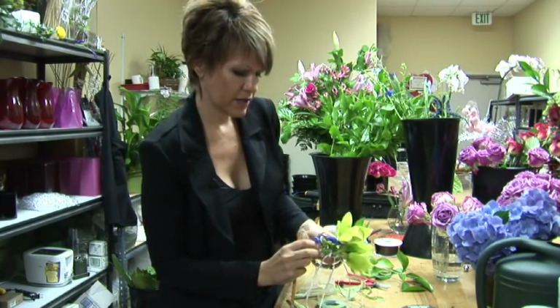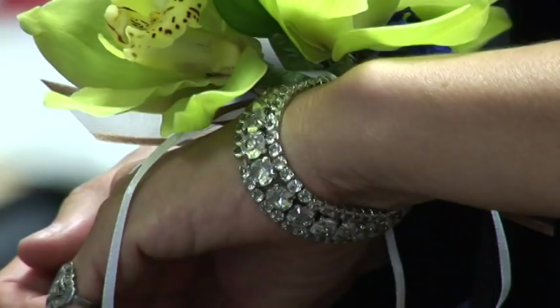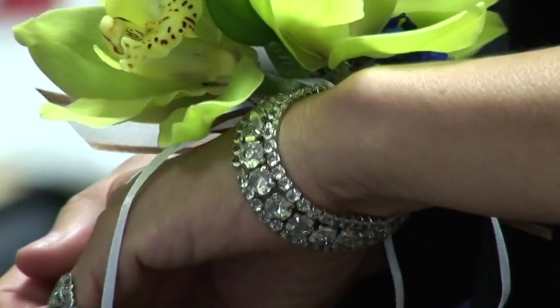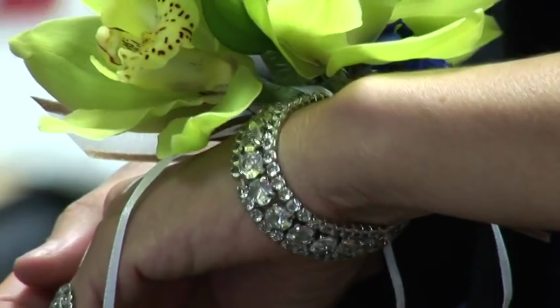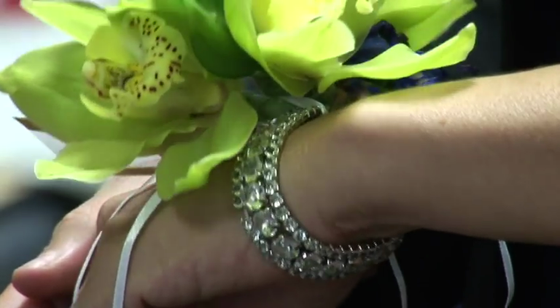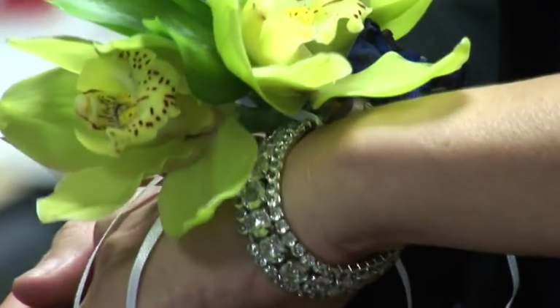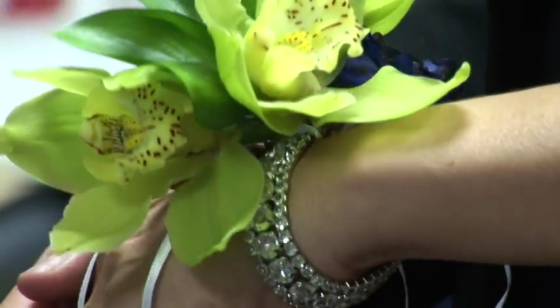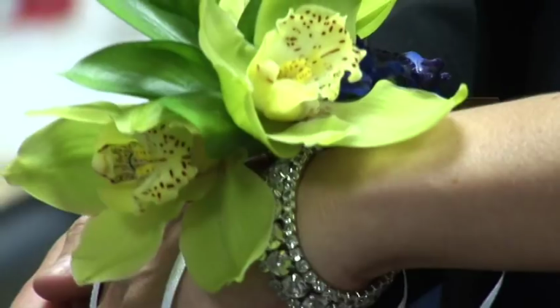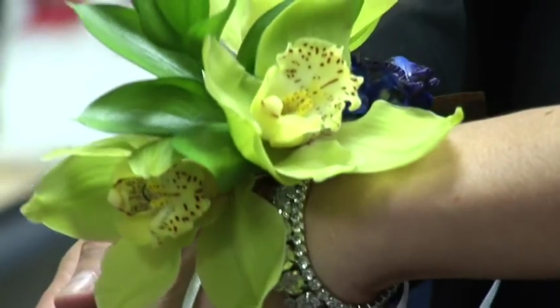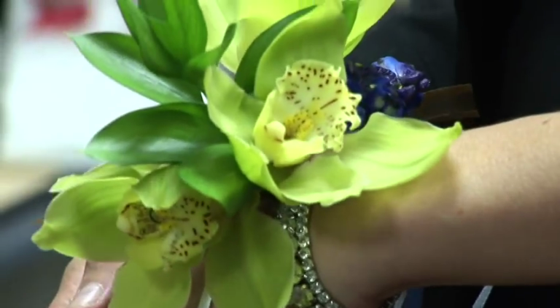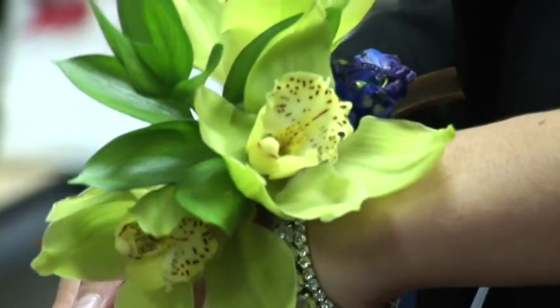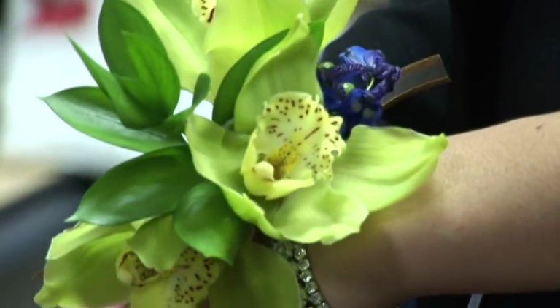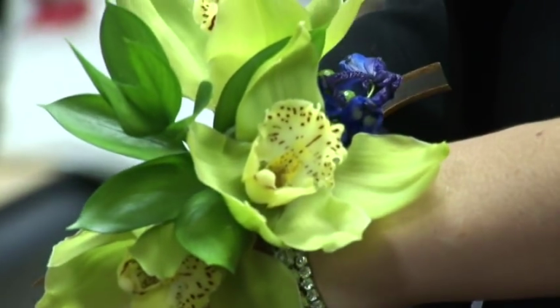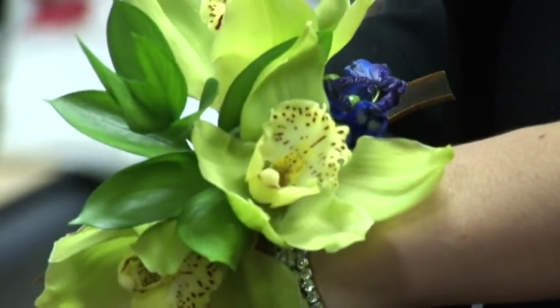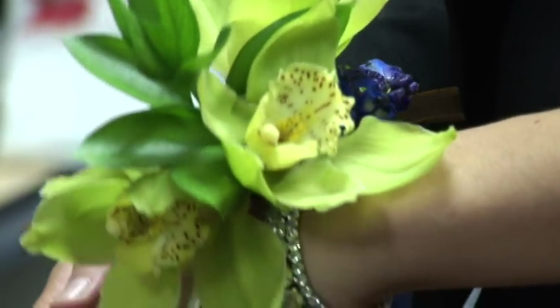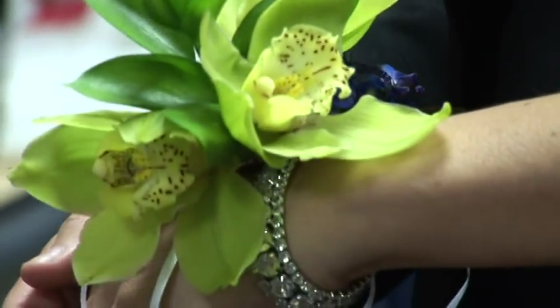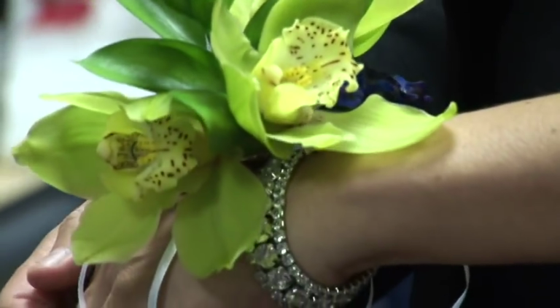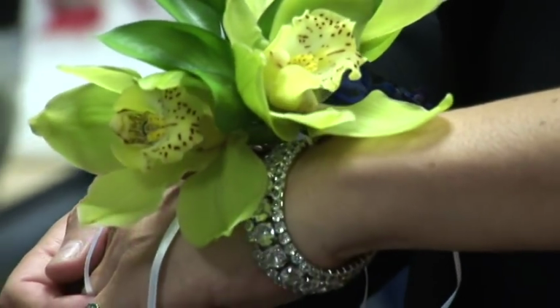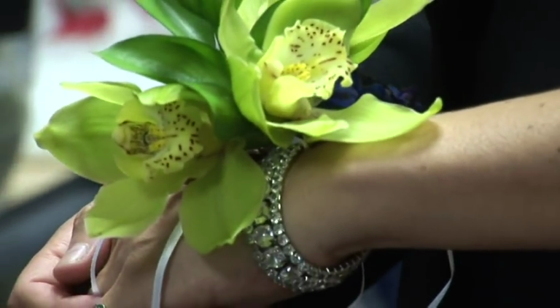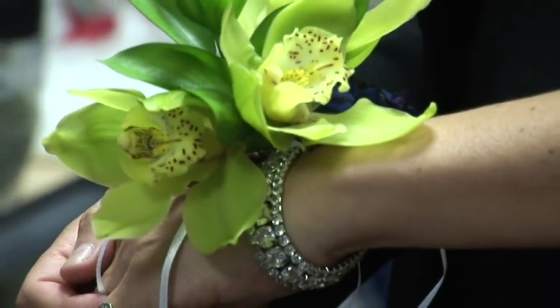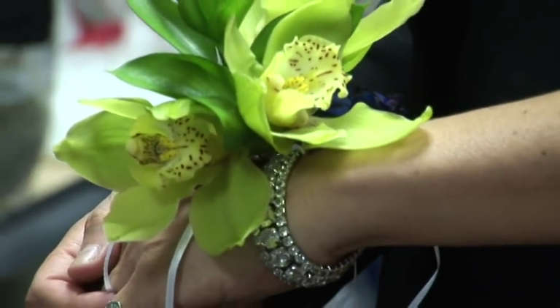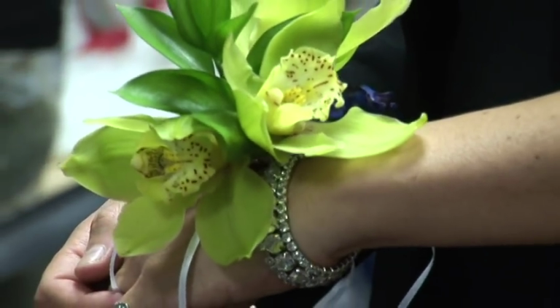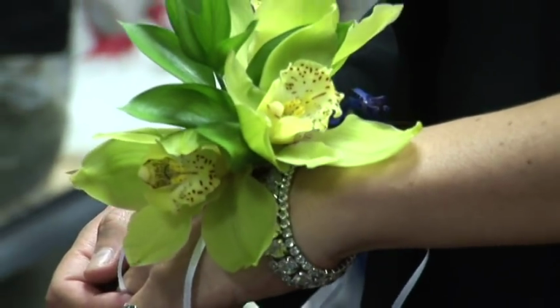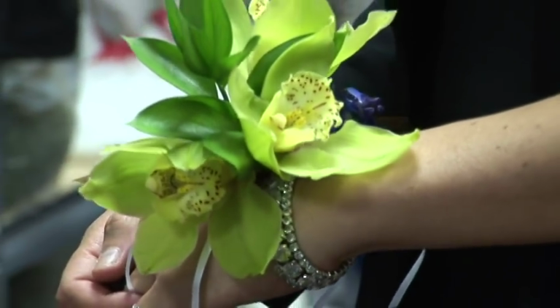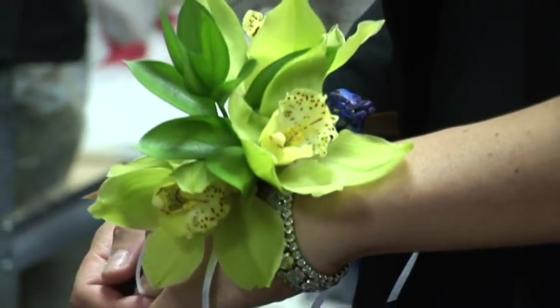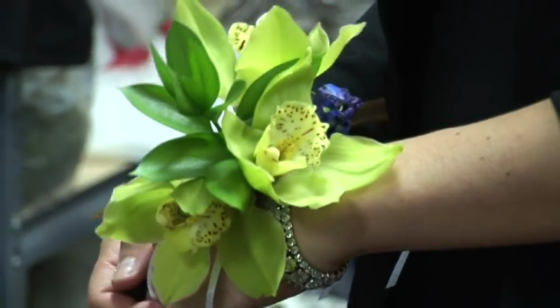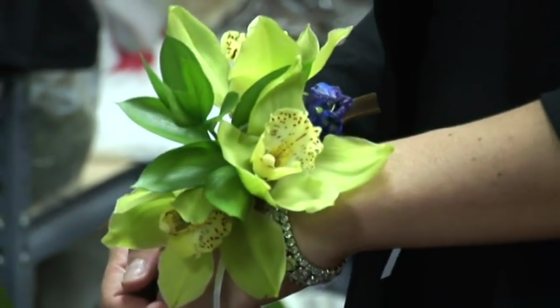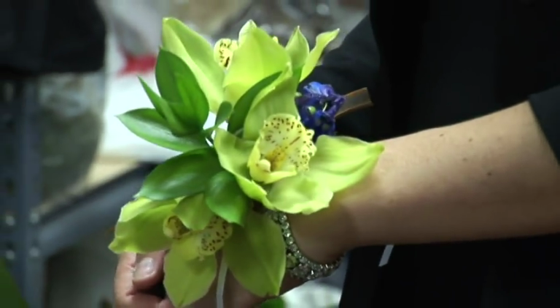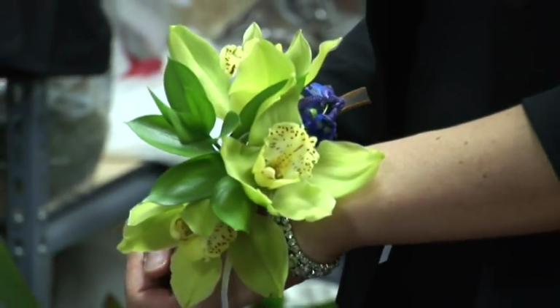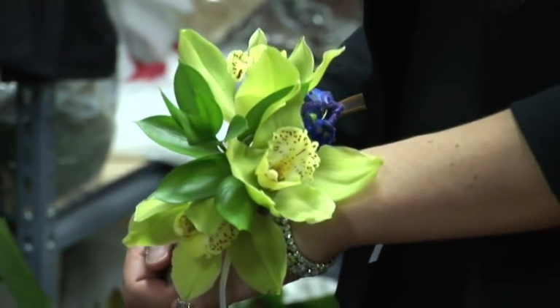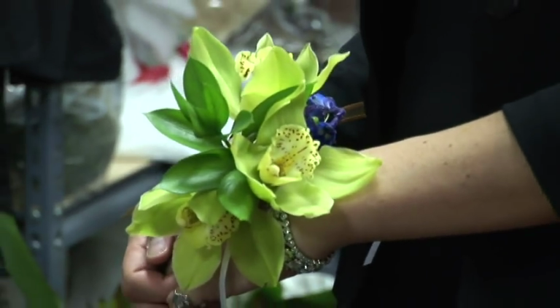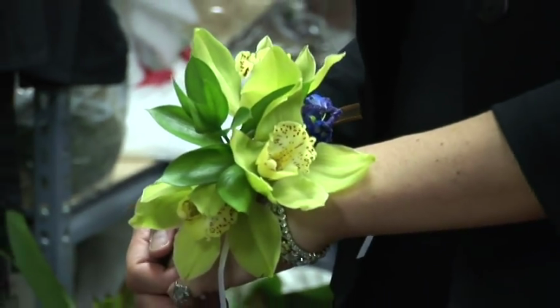I'm Crystal Nassar with Tuscany Florist, and I just showed you how to make a wrist corsage.